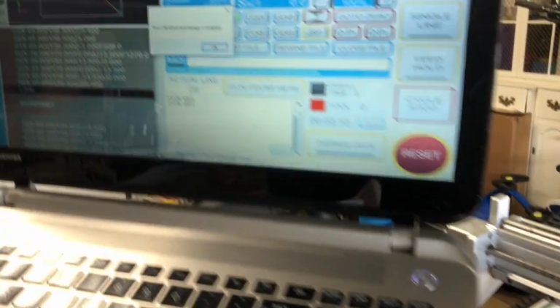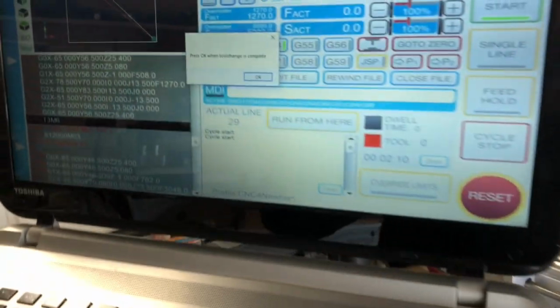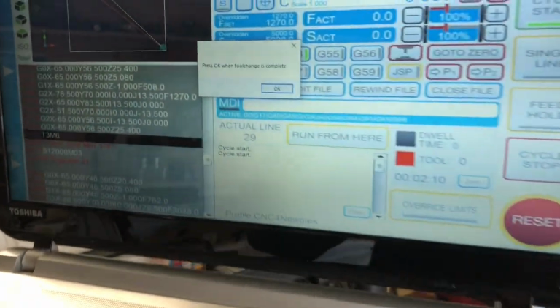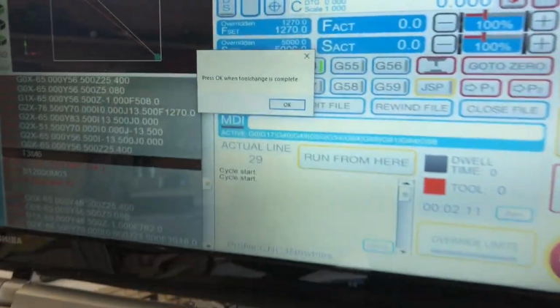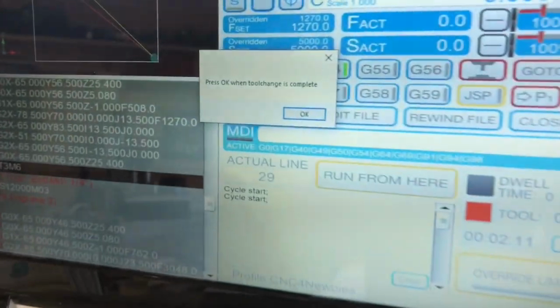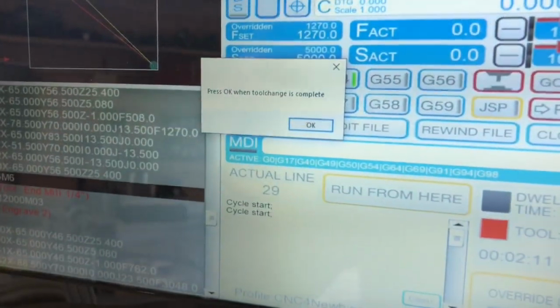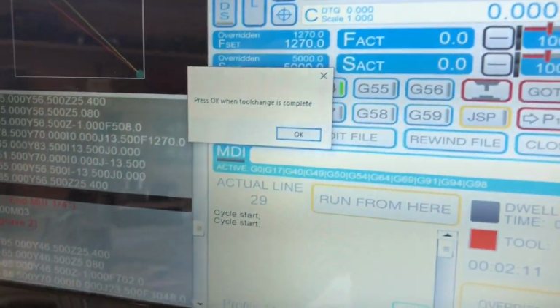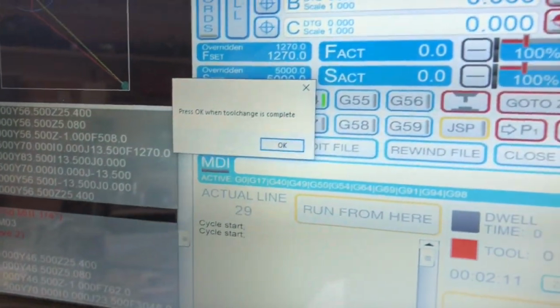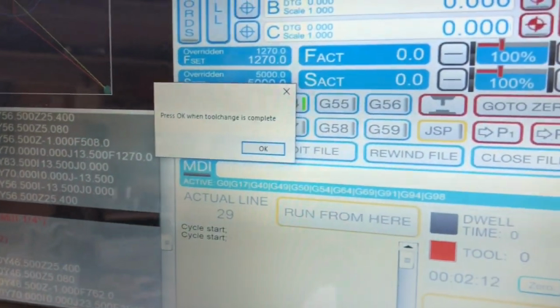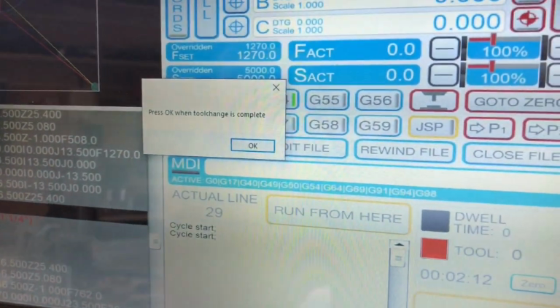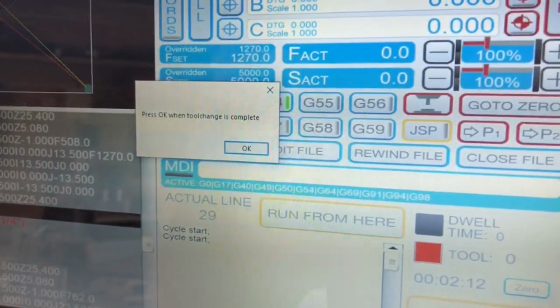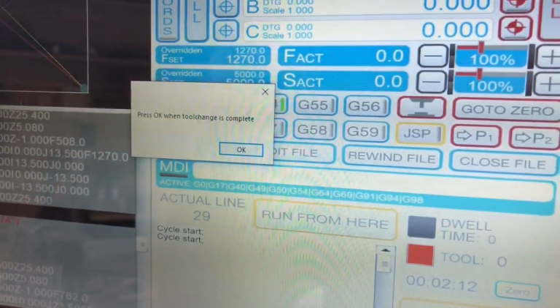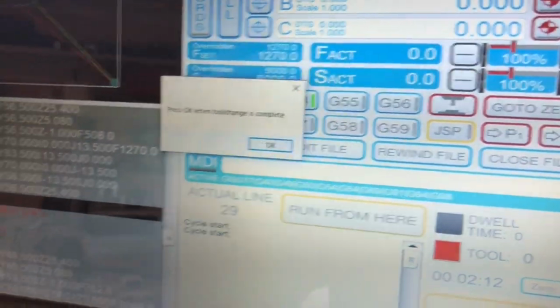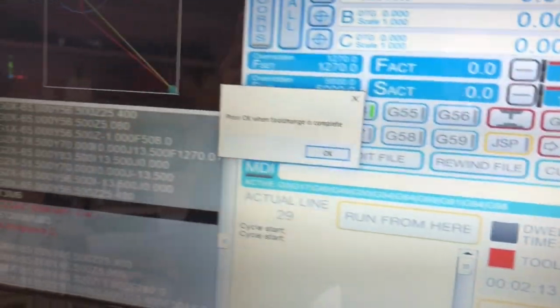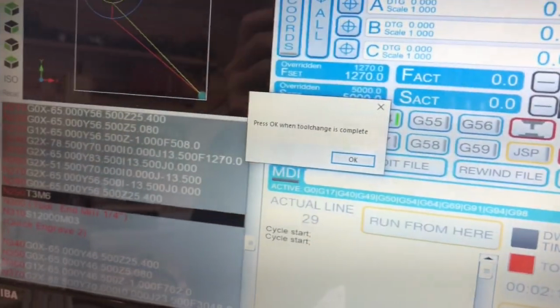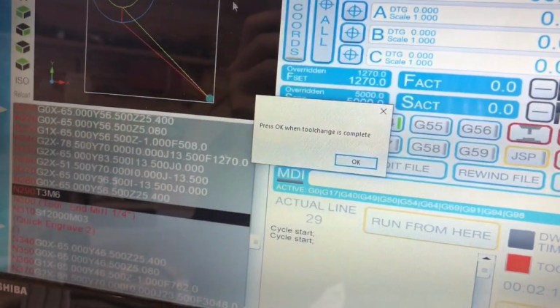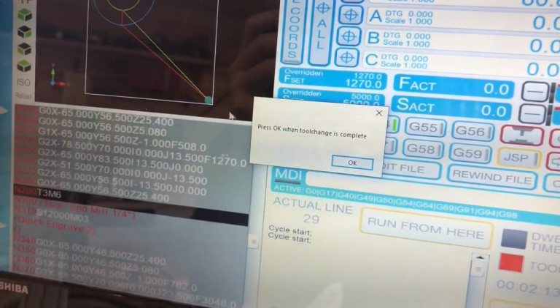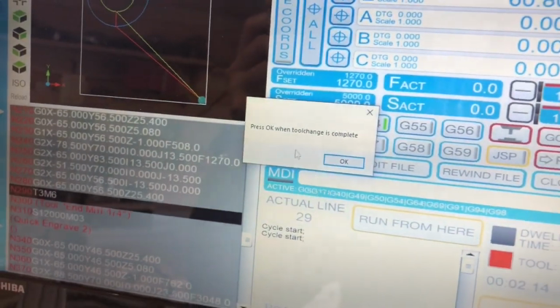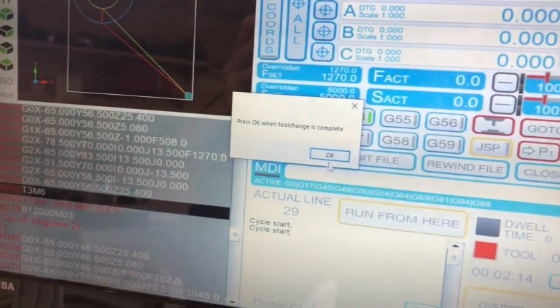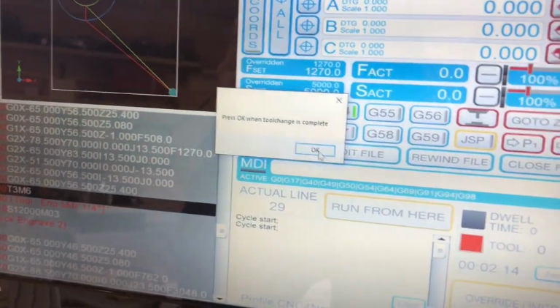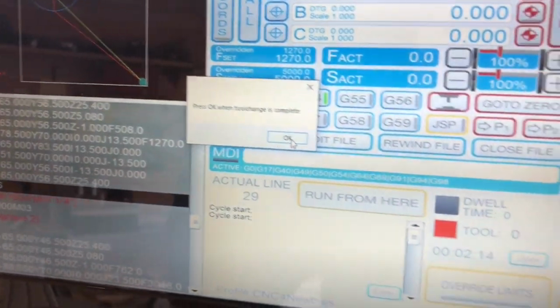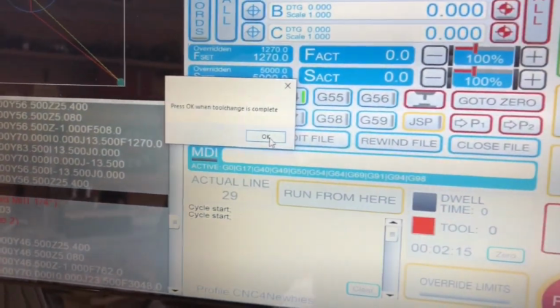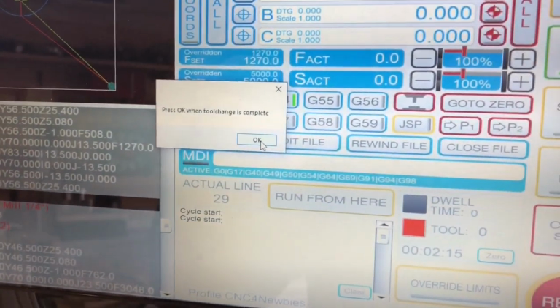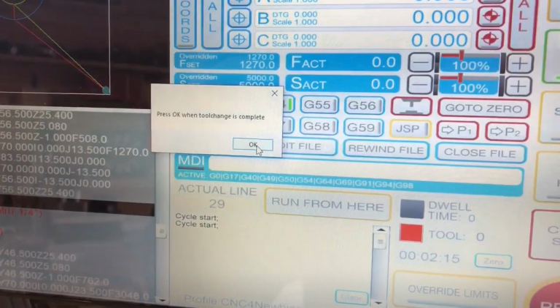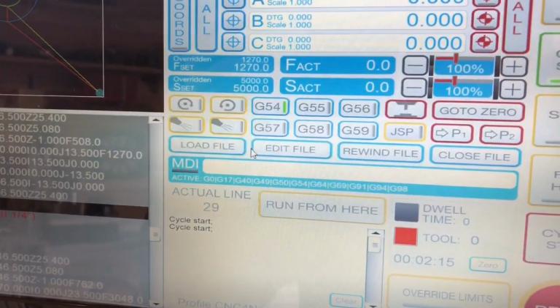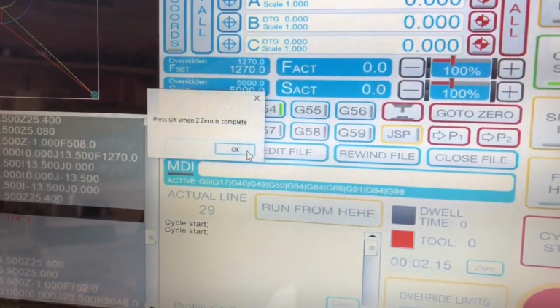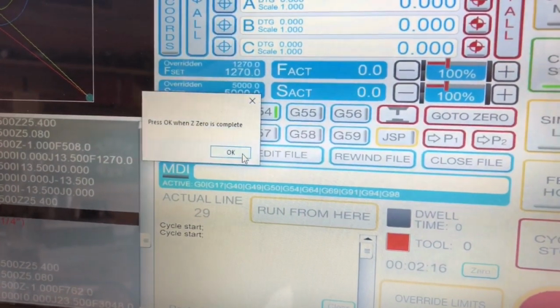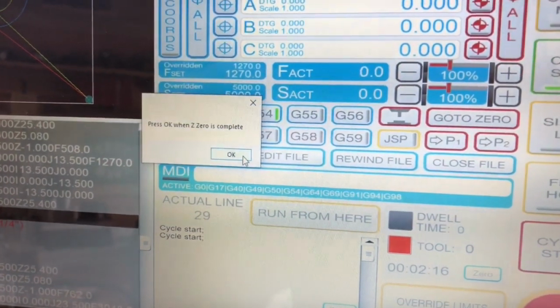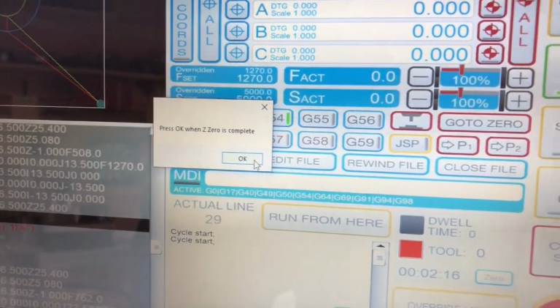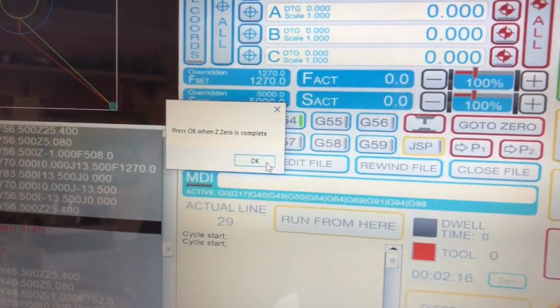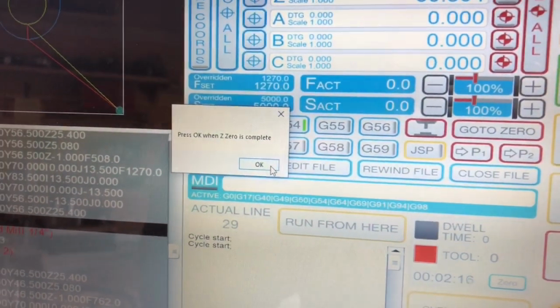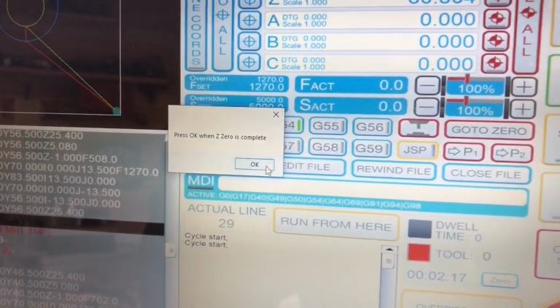Come back over. Simulate tool change. It's okay — simulate zero.